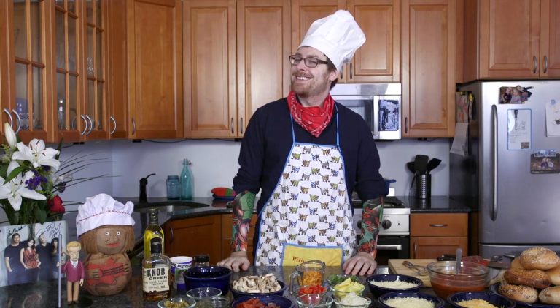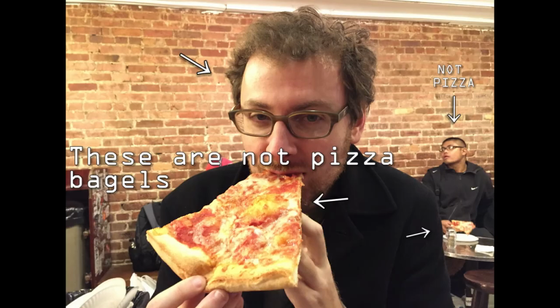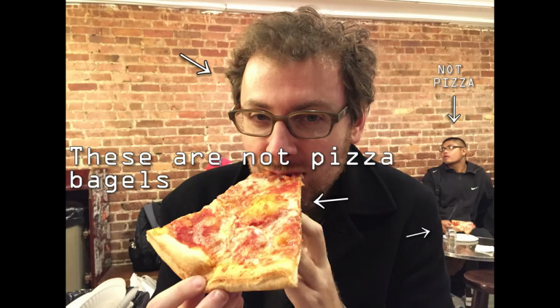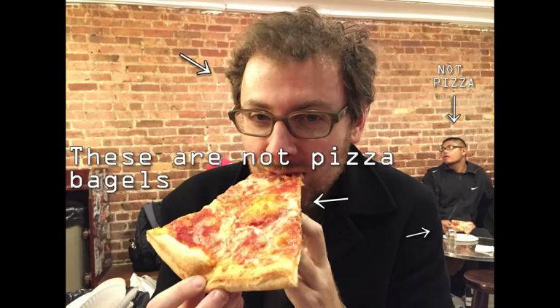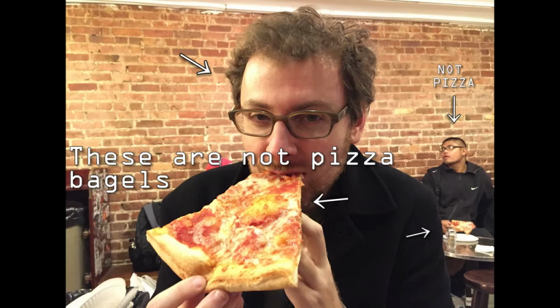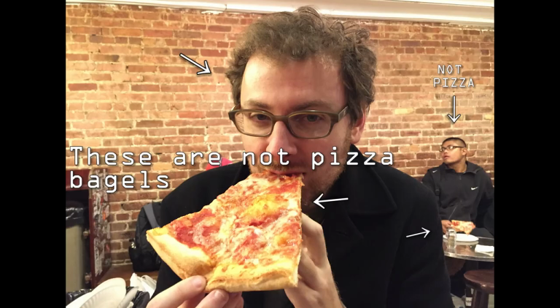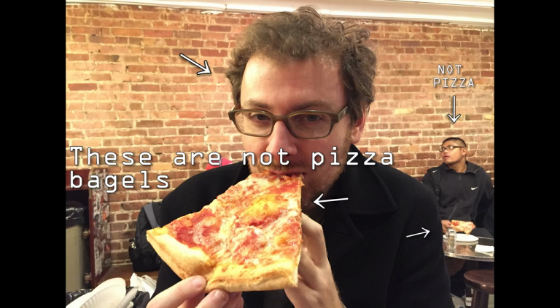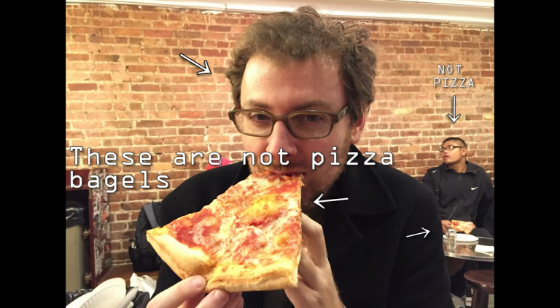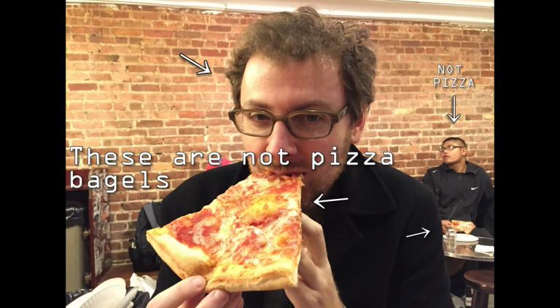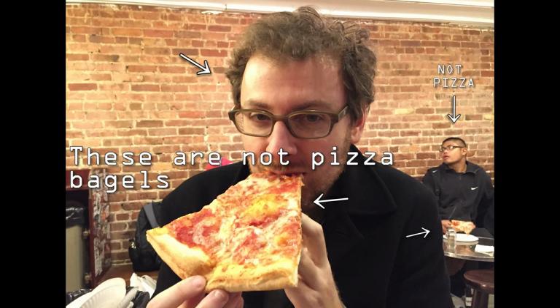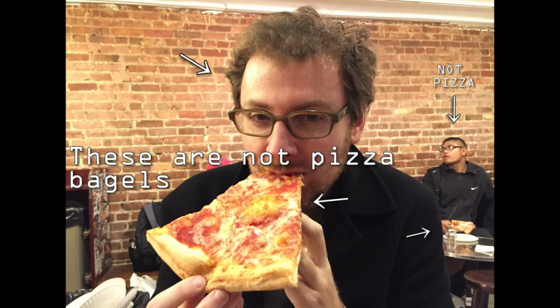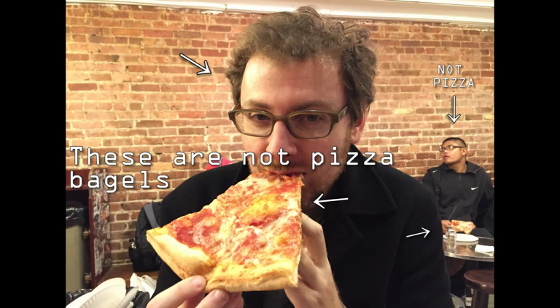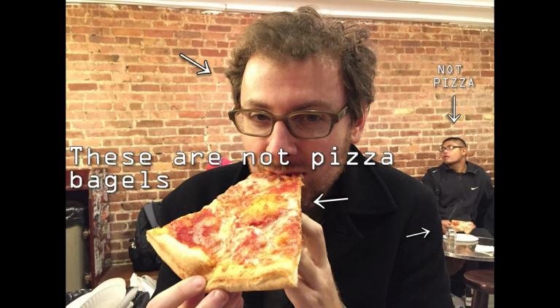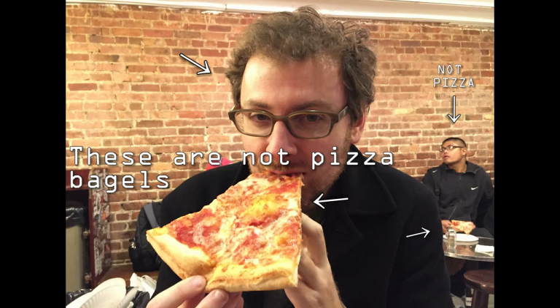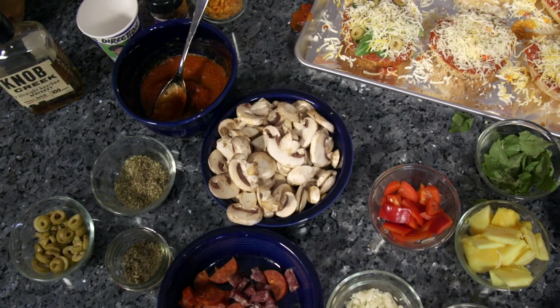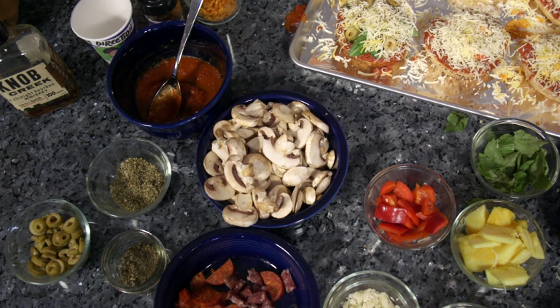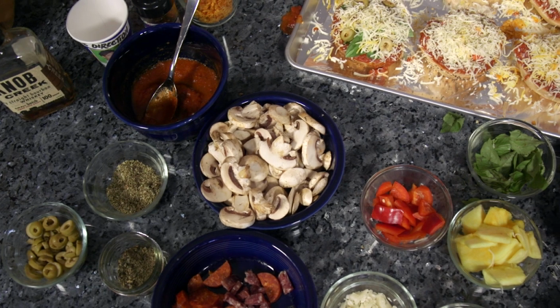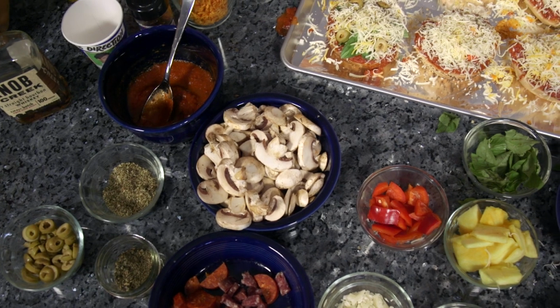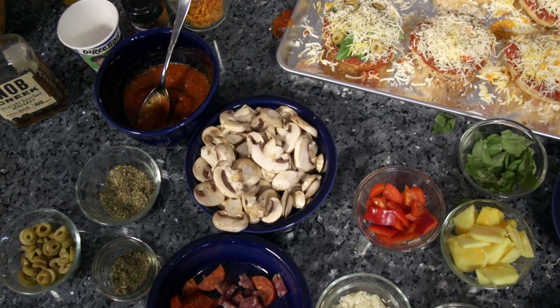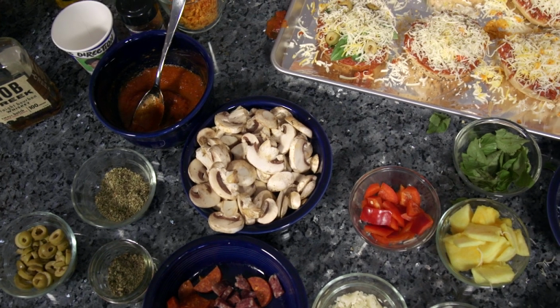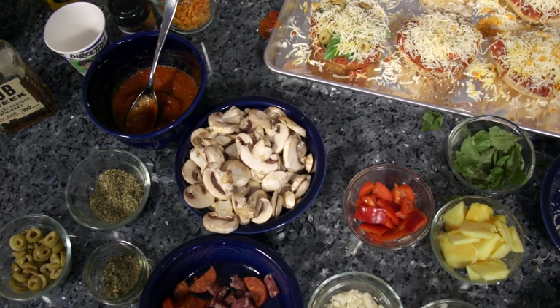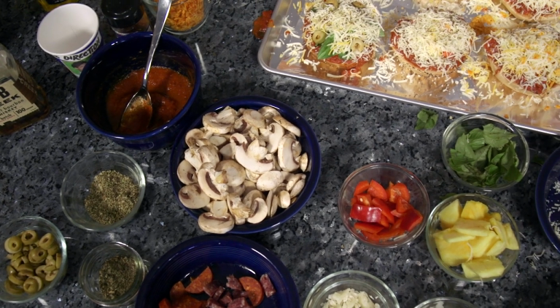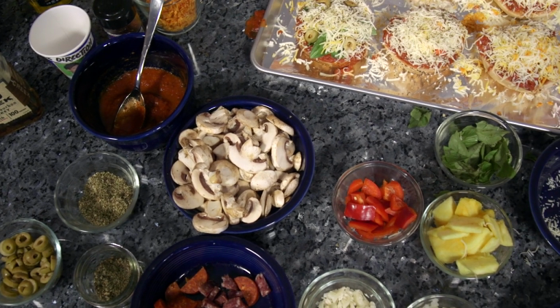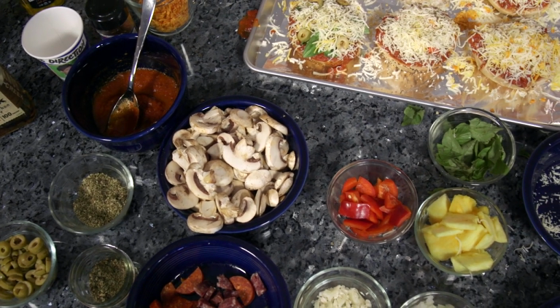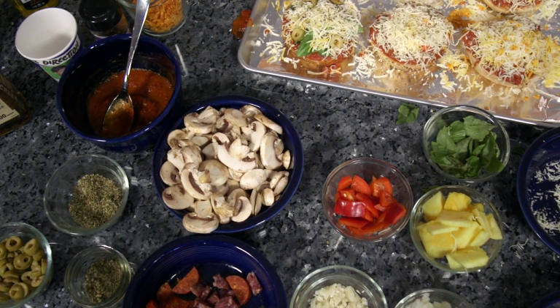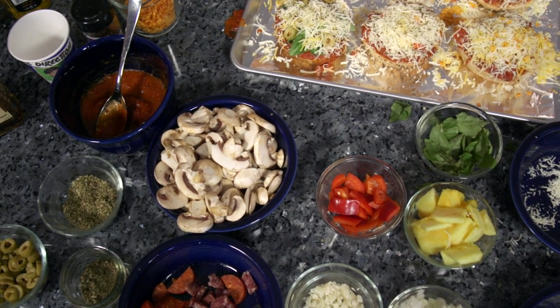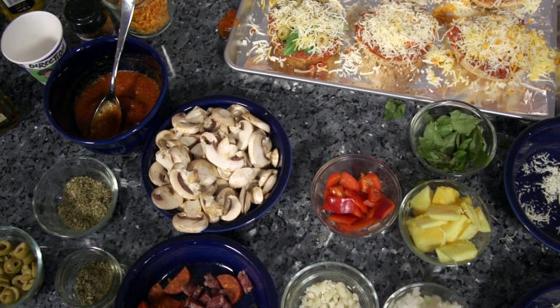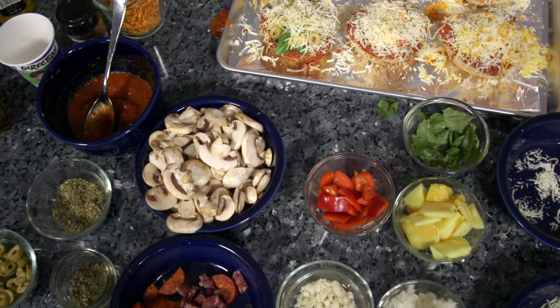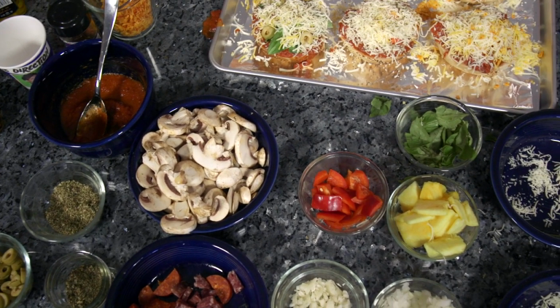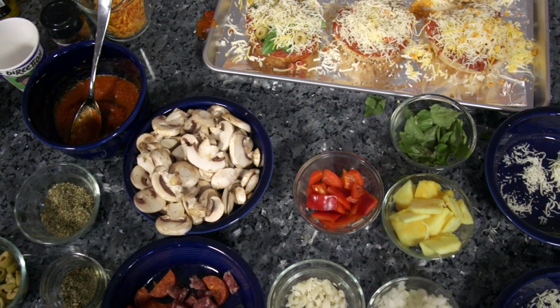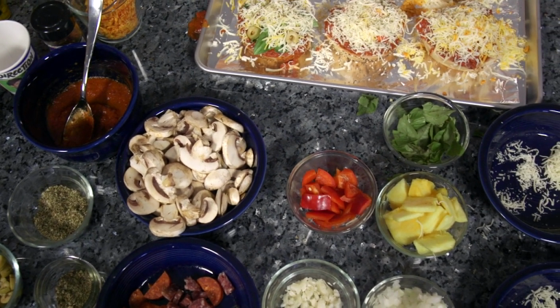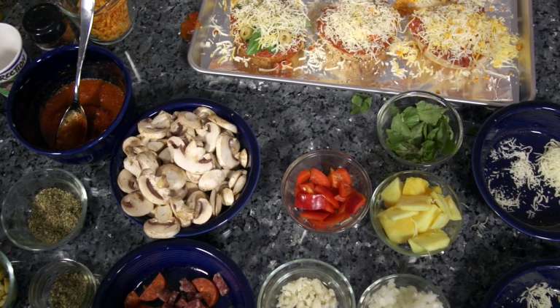Today I'm going to show you how to make delicious pizza bagels at home using simple ingredients that you can get around your neighborhood.